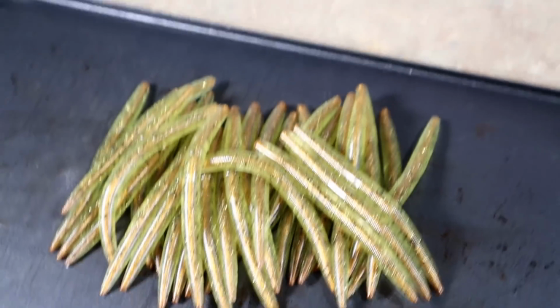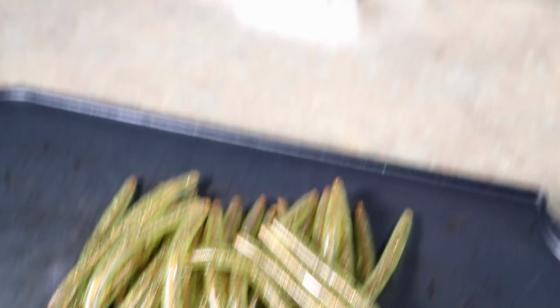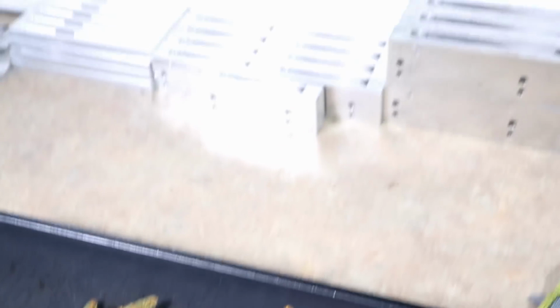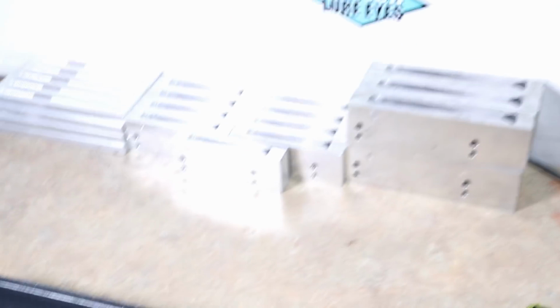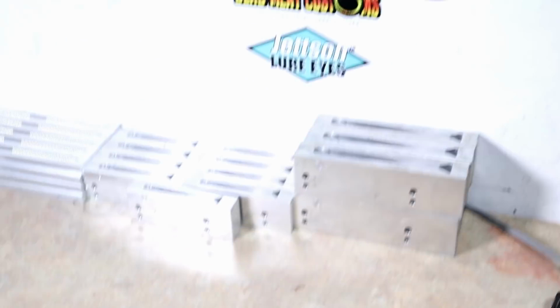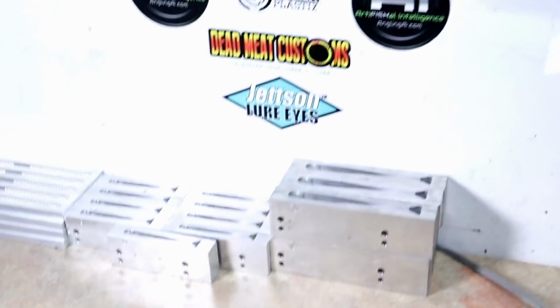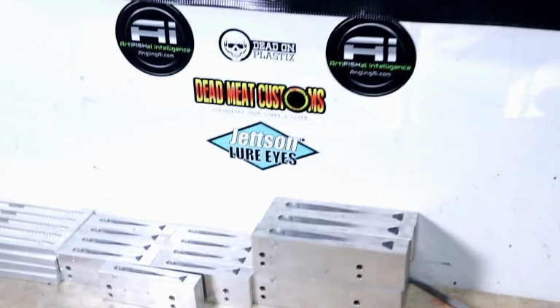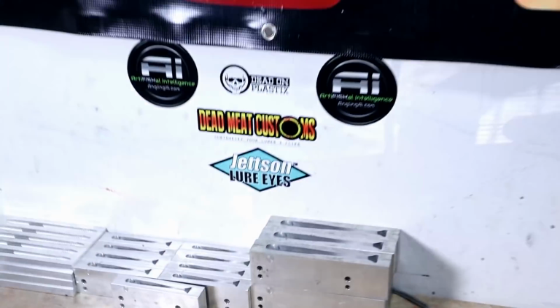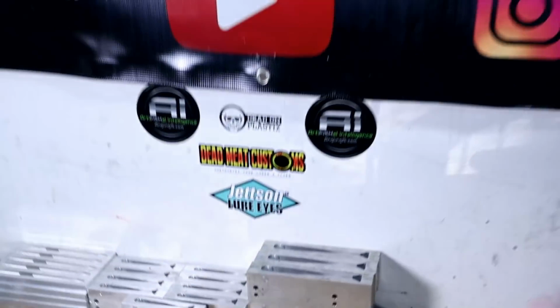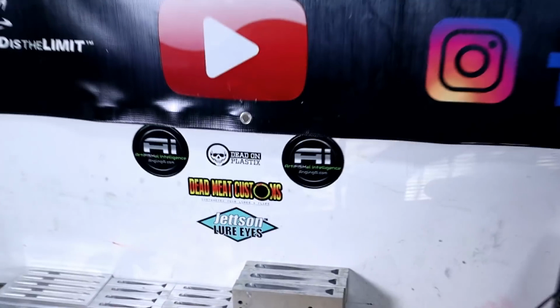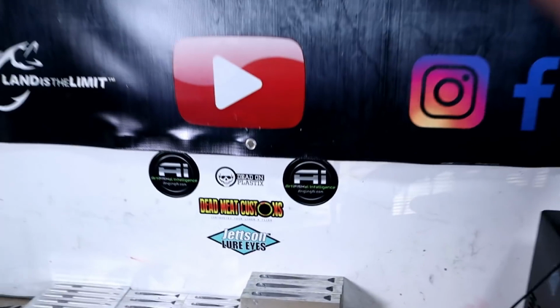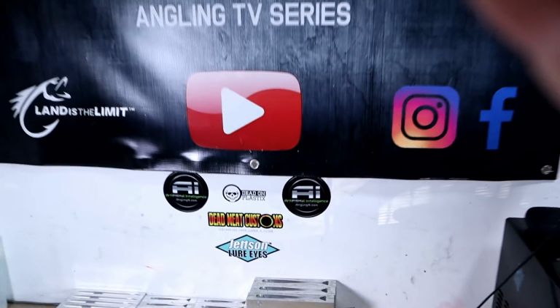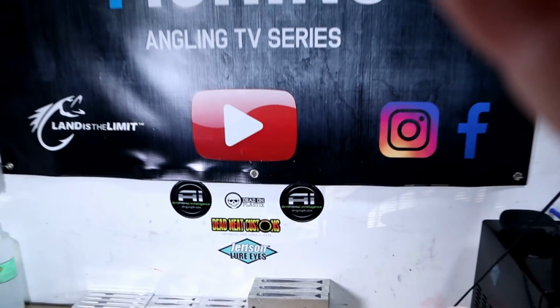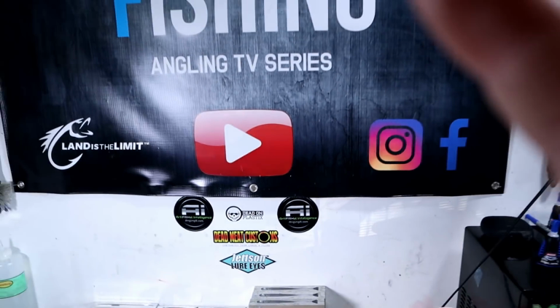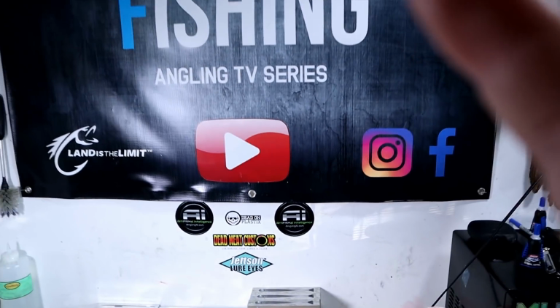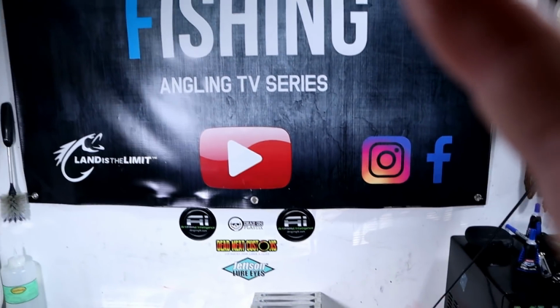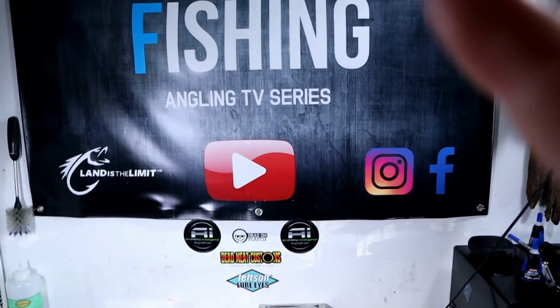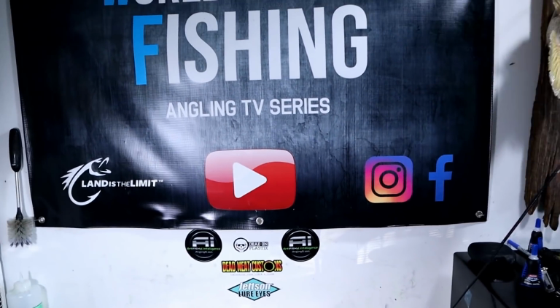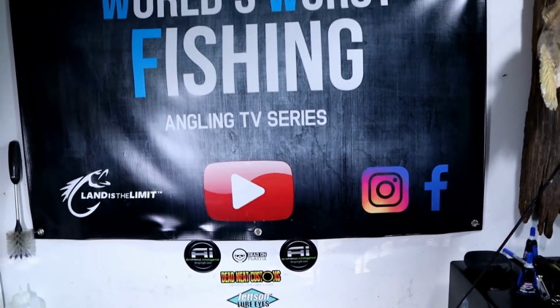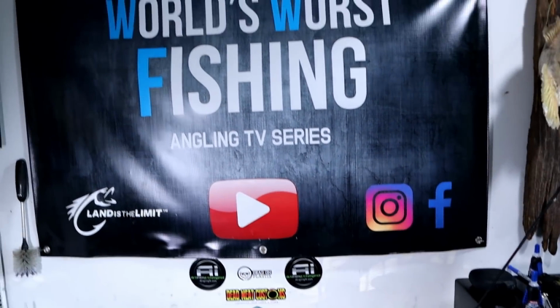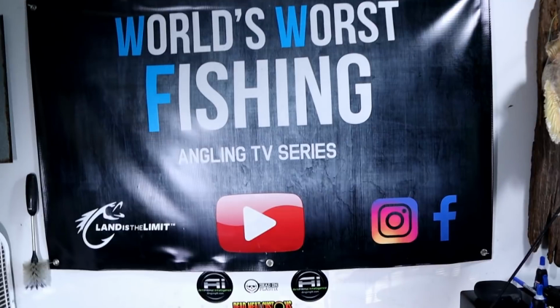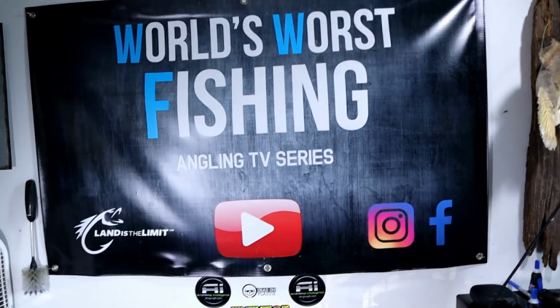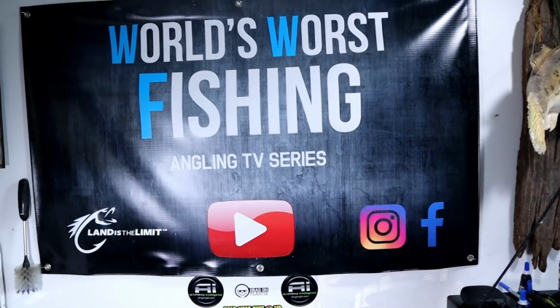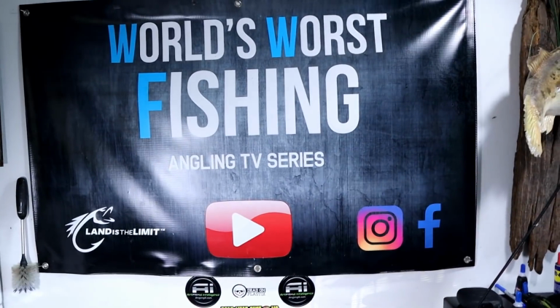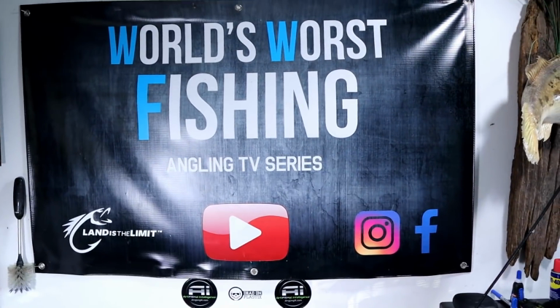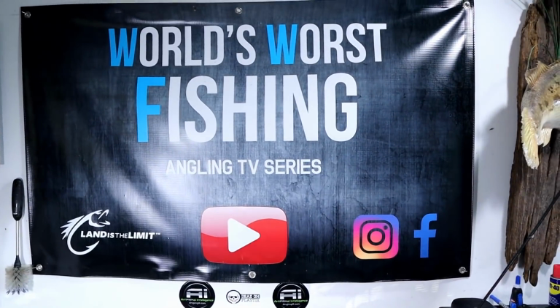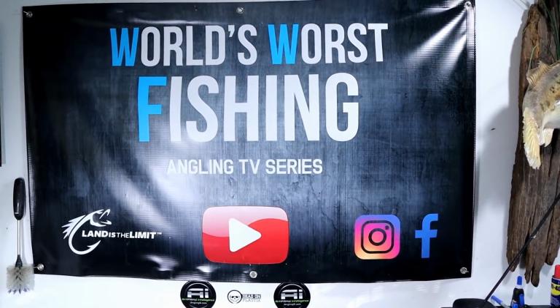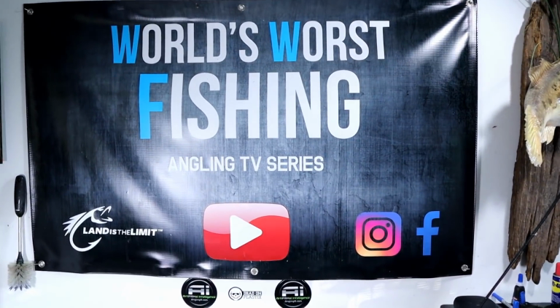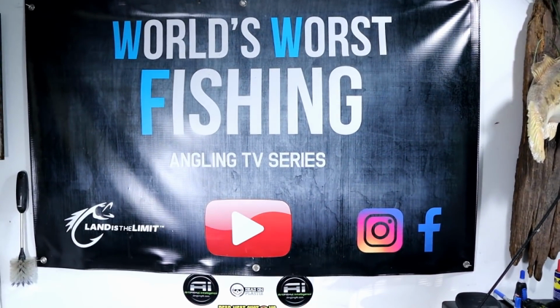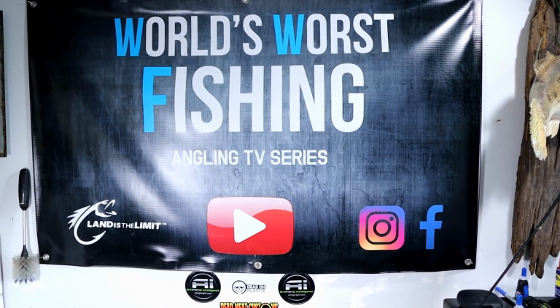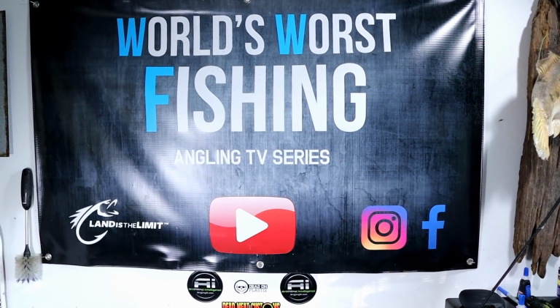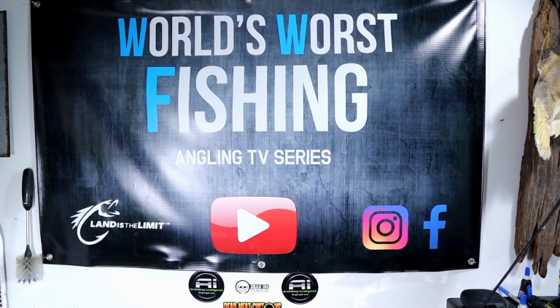Hope you guys have enjoyed this episode of the world's worst fishing.